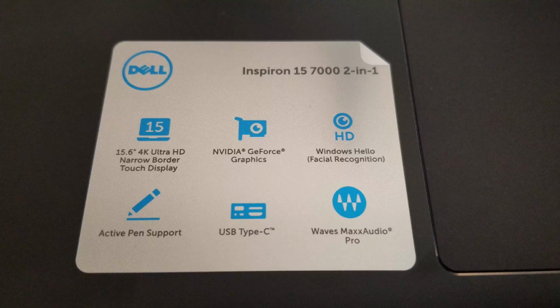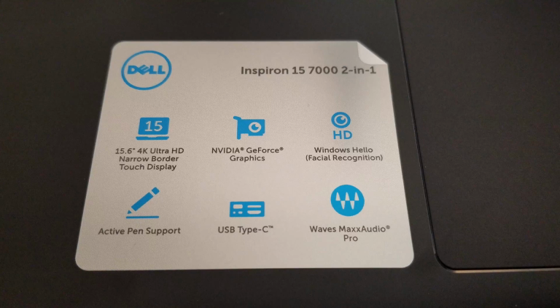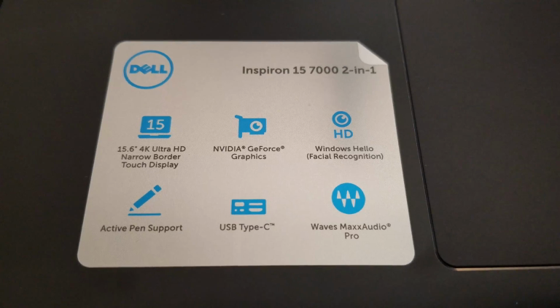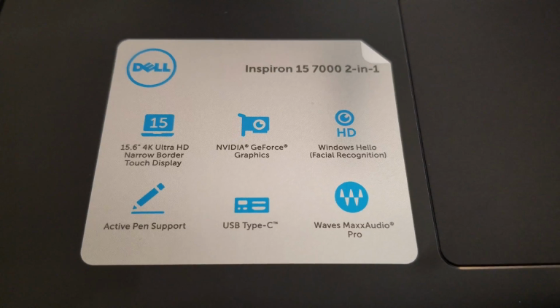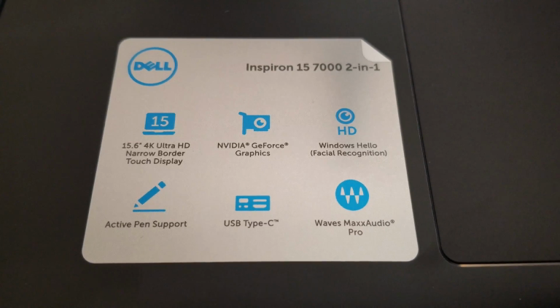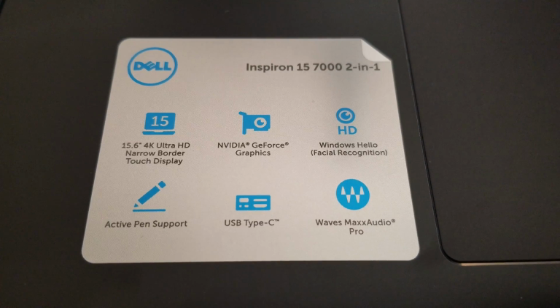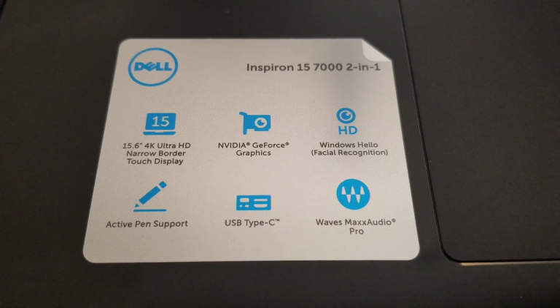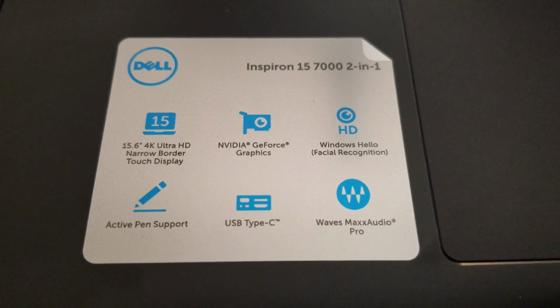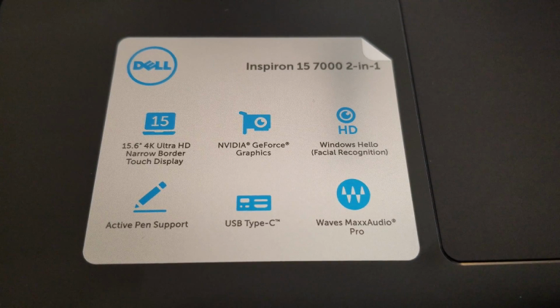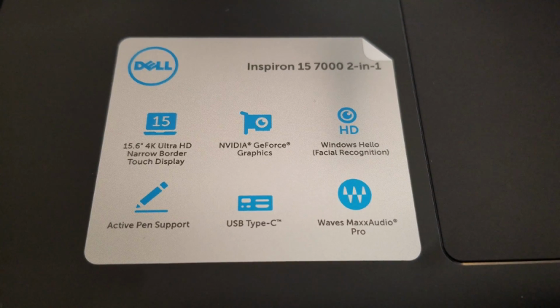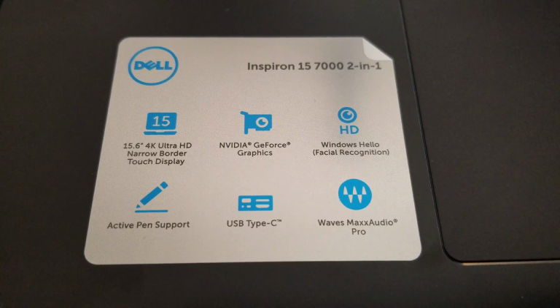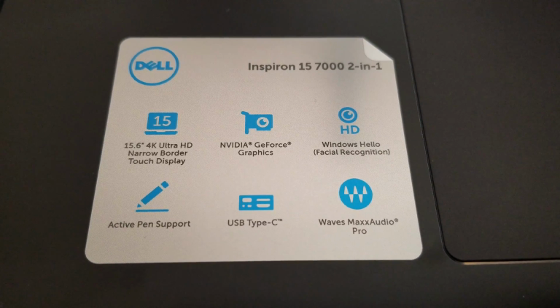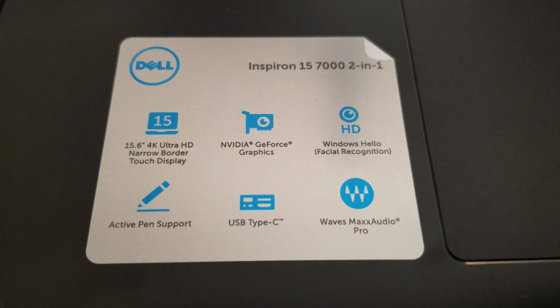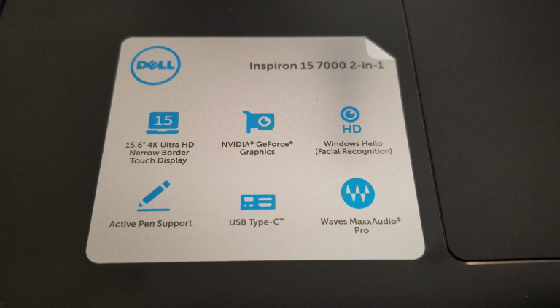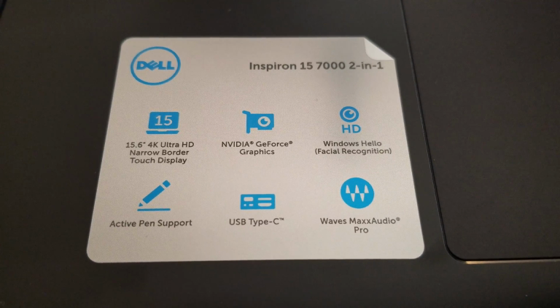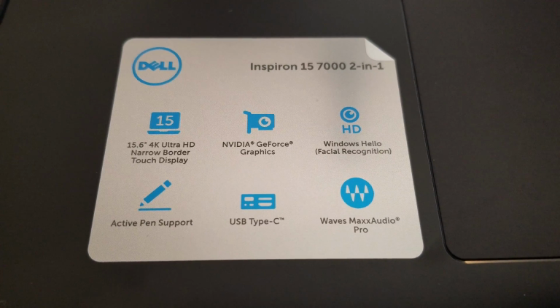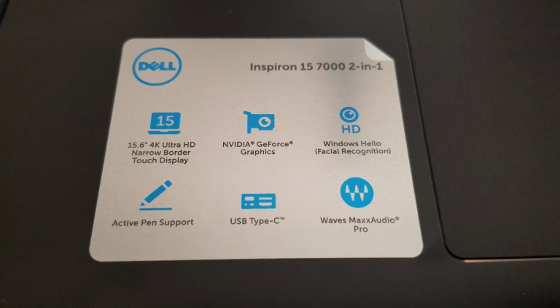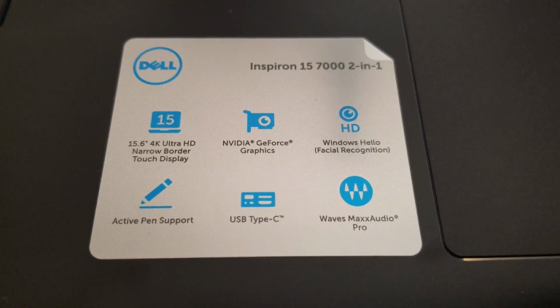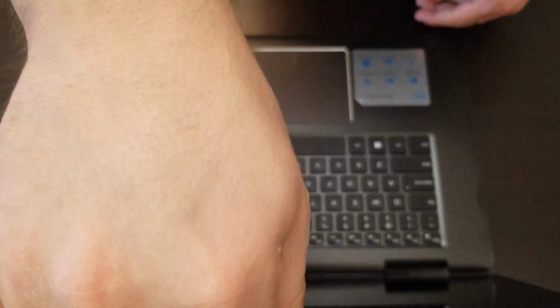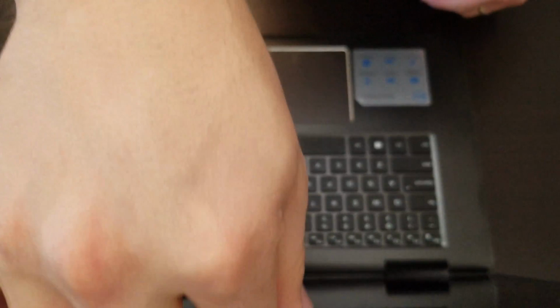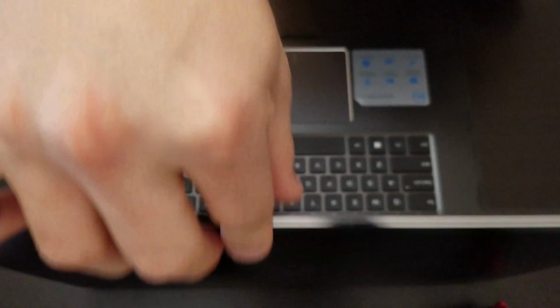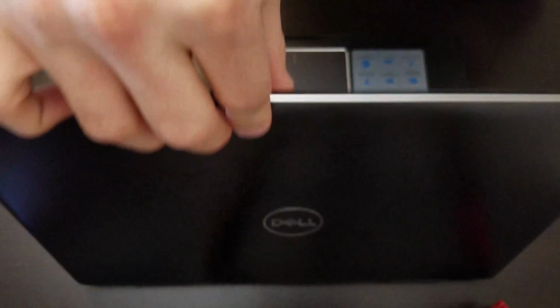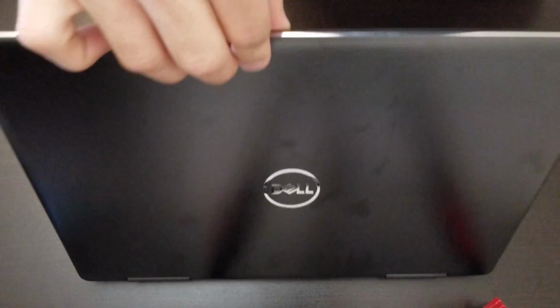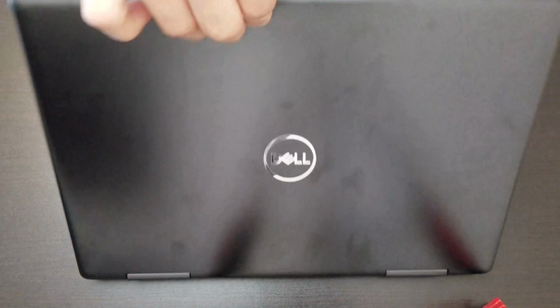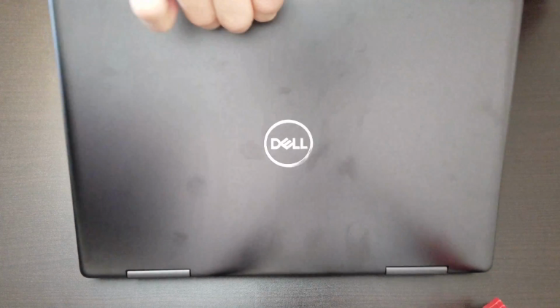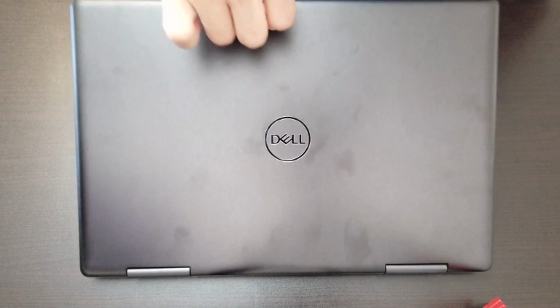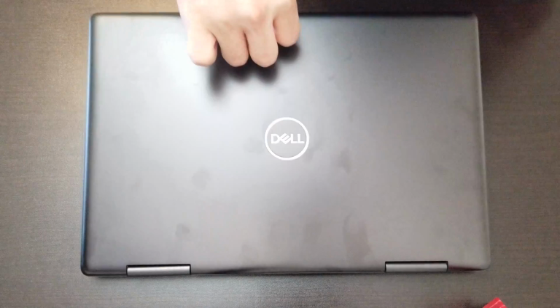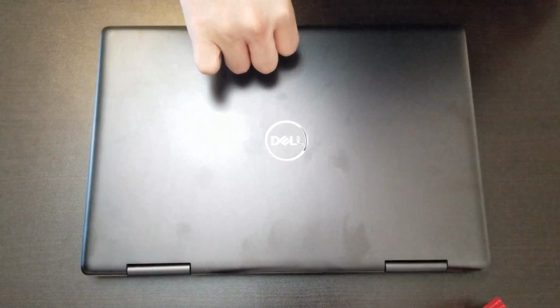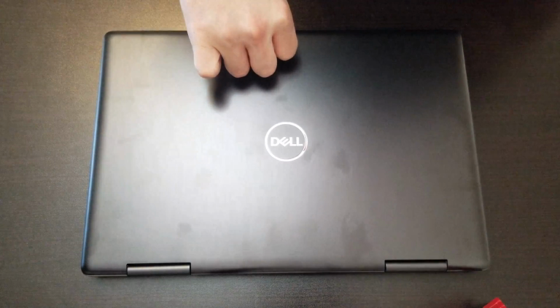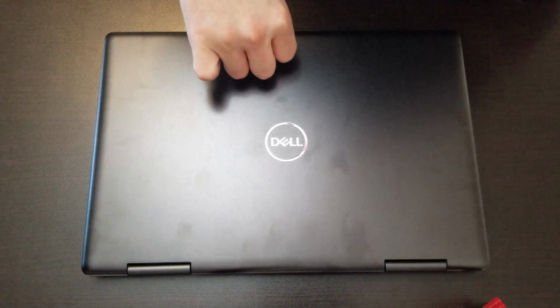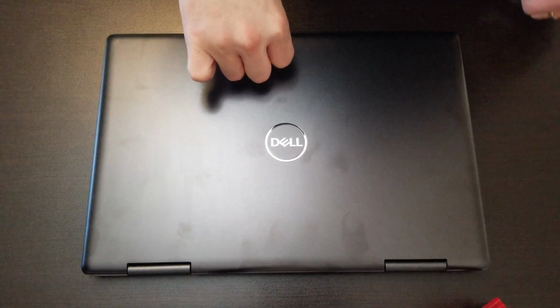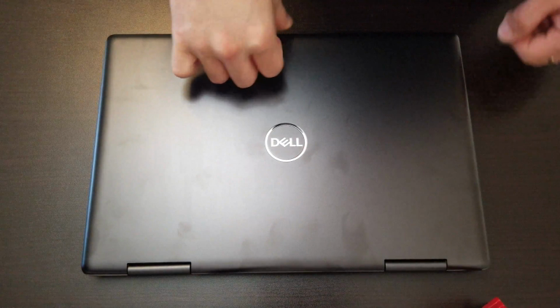Alright guys, on this video I want to show you how to disassemble the Dell Inspiron 15-7000 2-in-1.